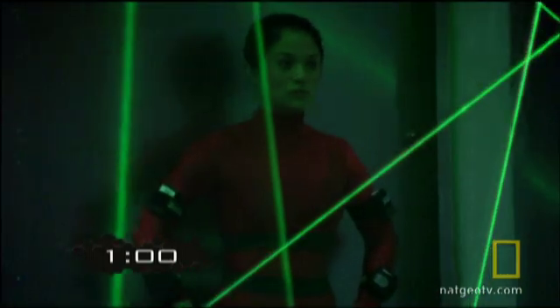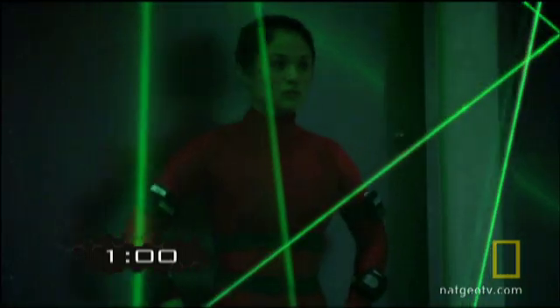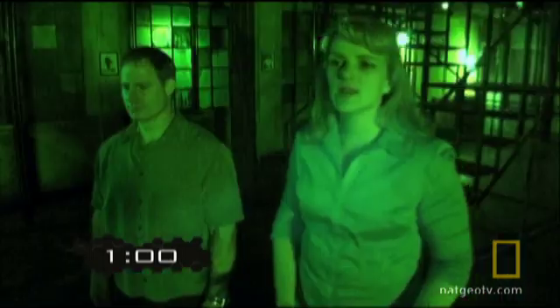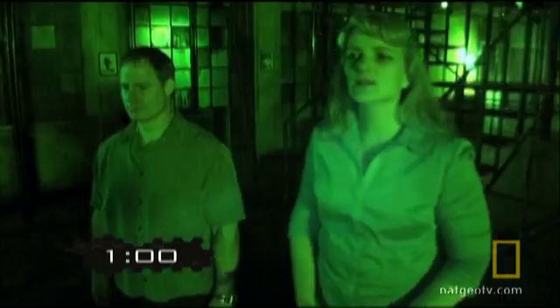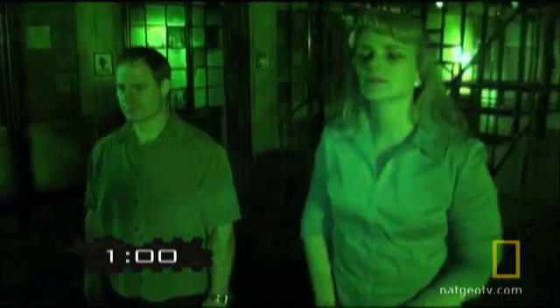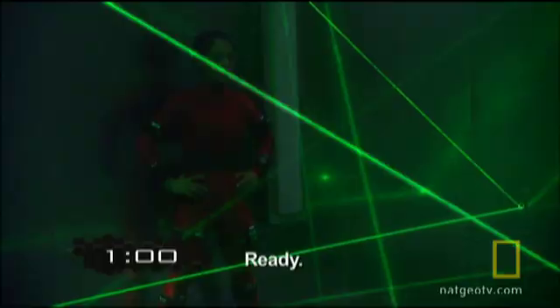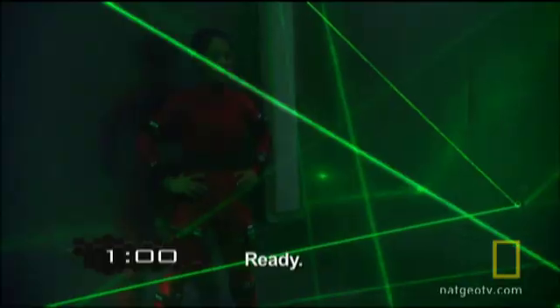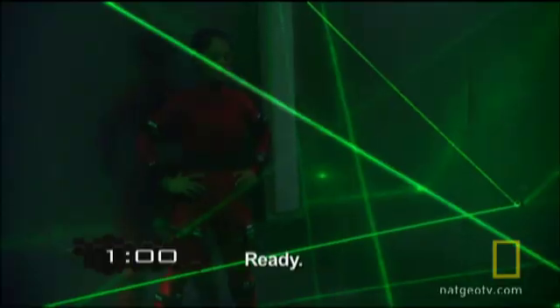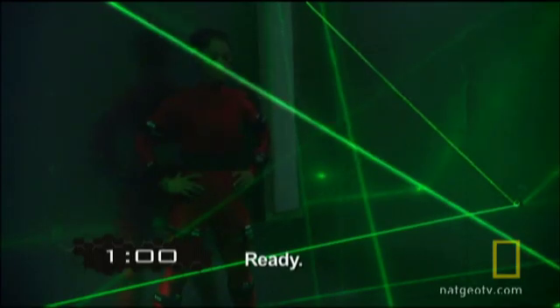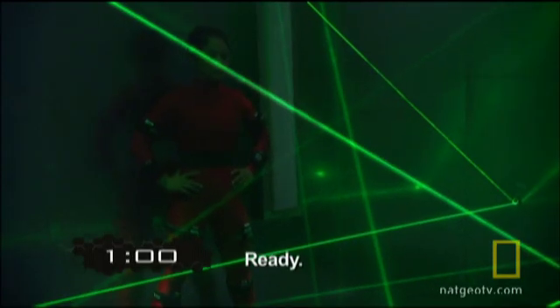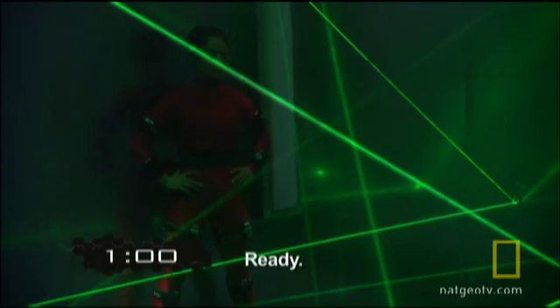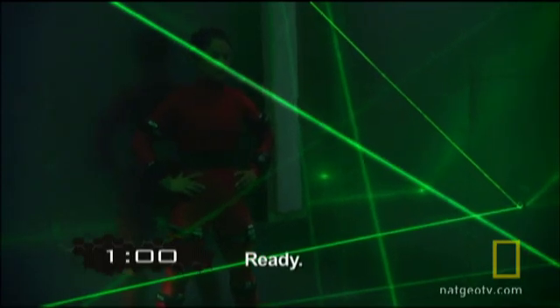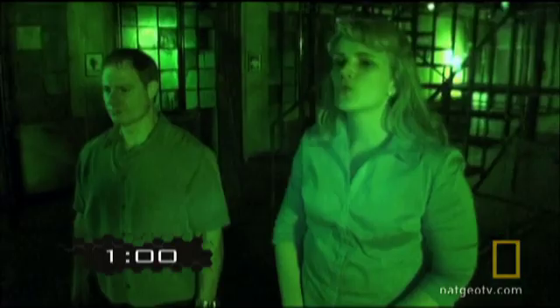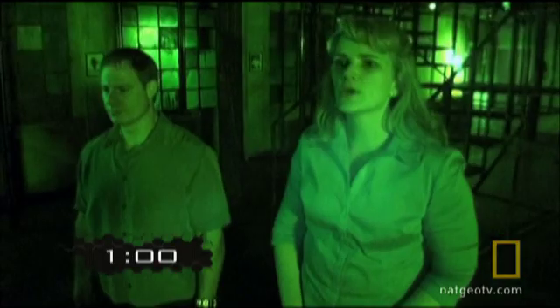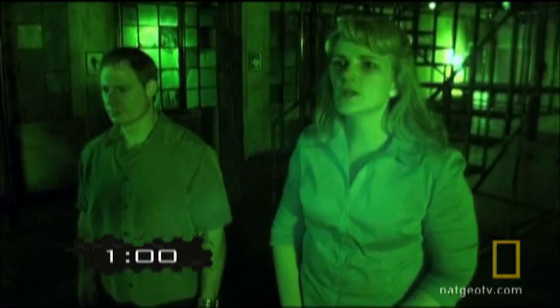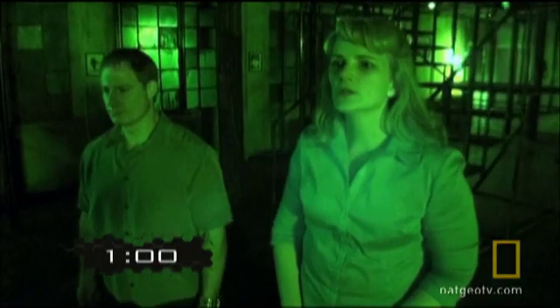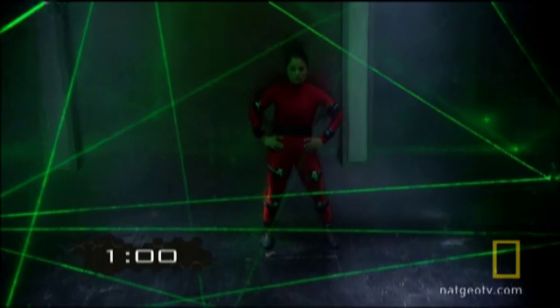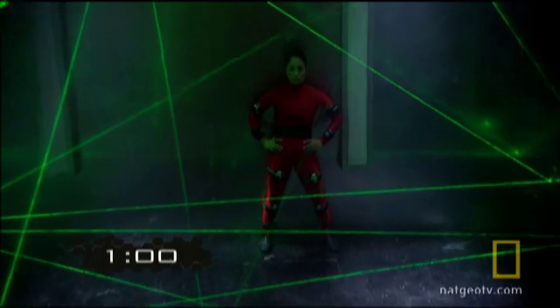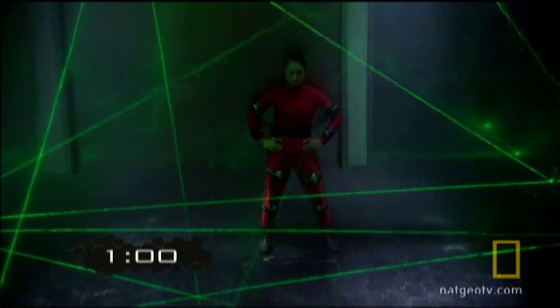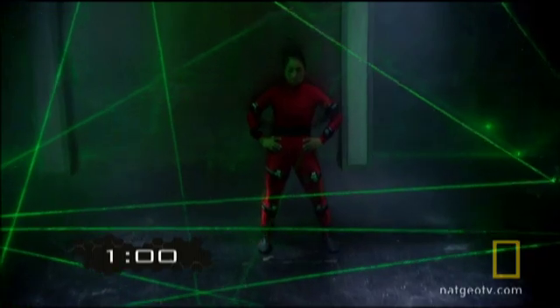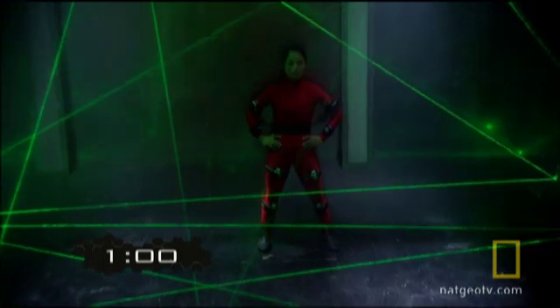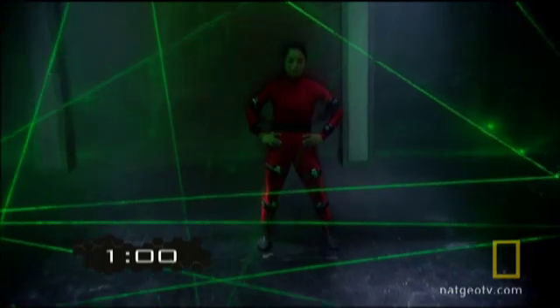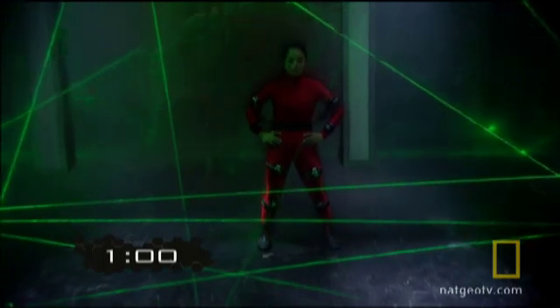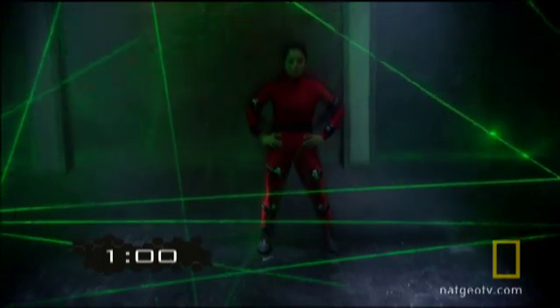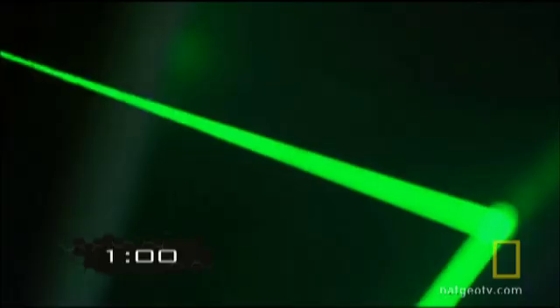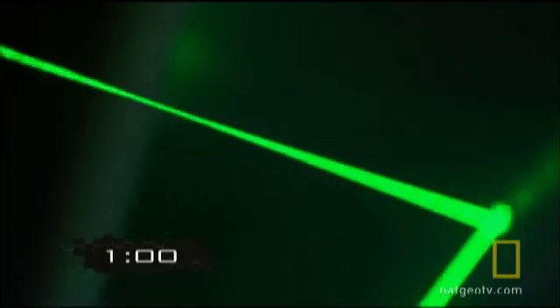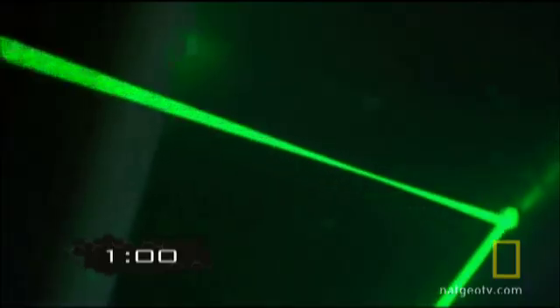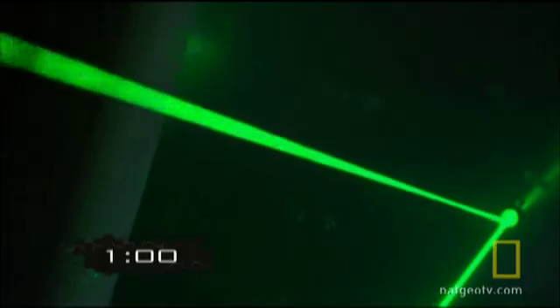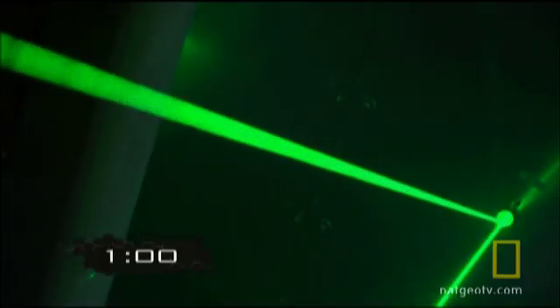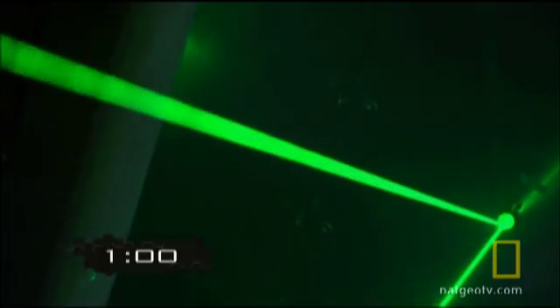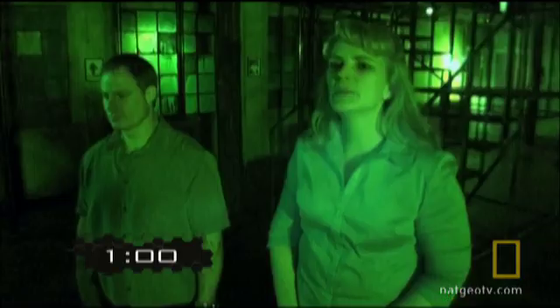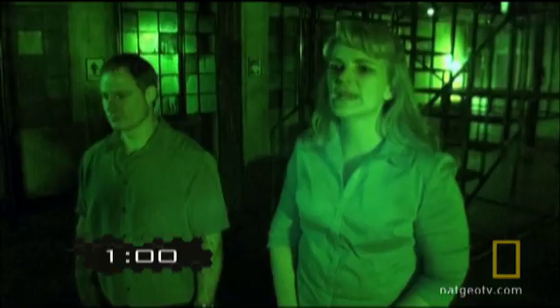Okay, you ready? Three, two, one, begin.